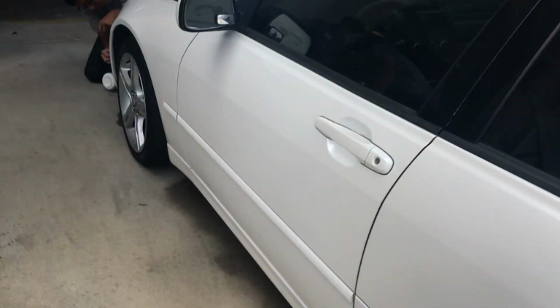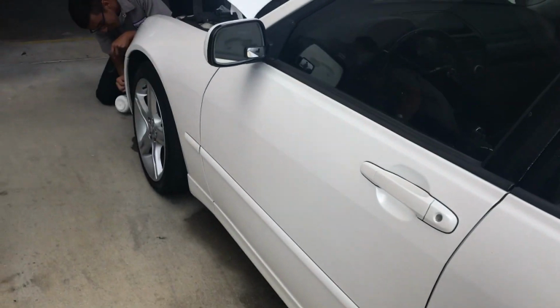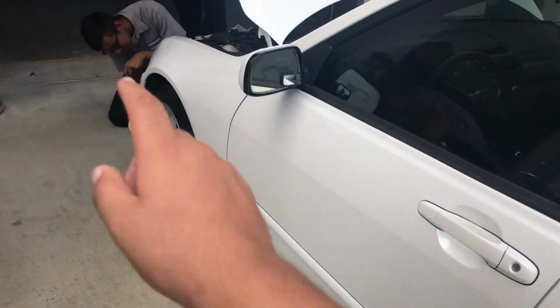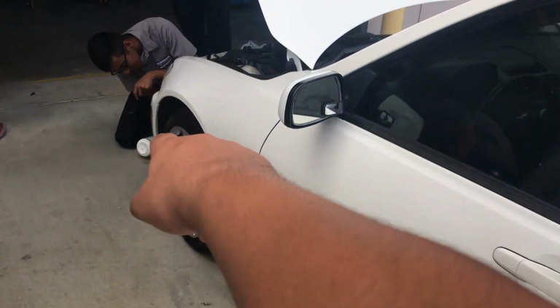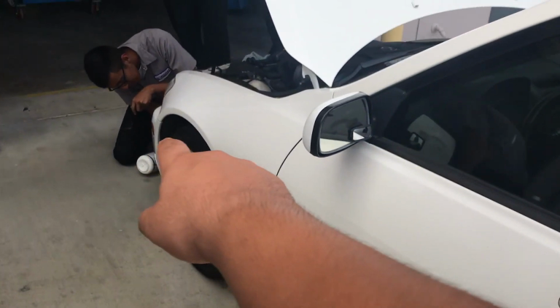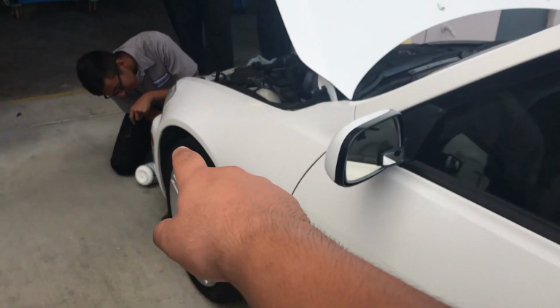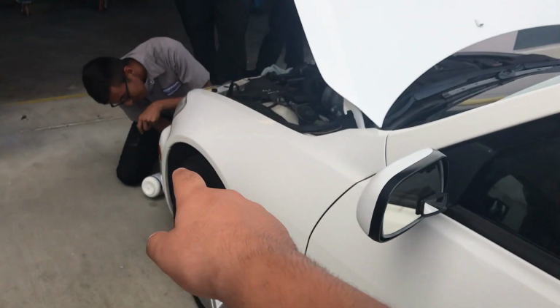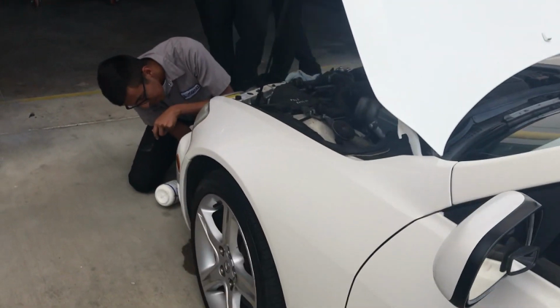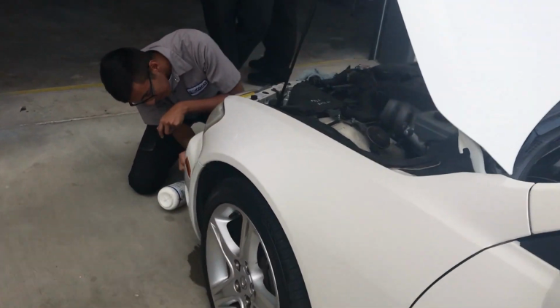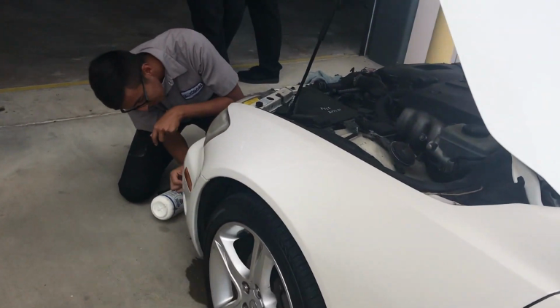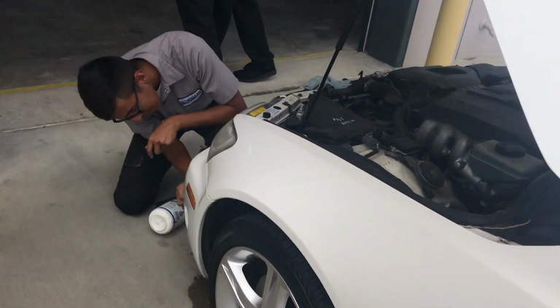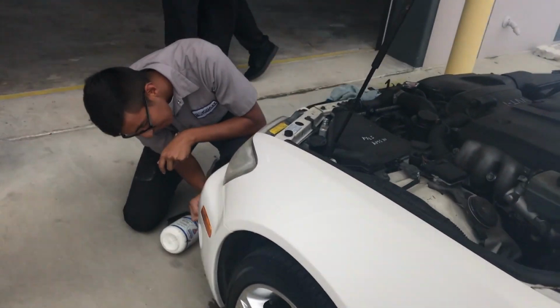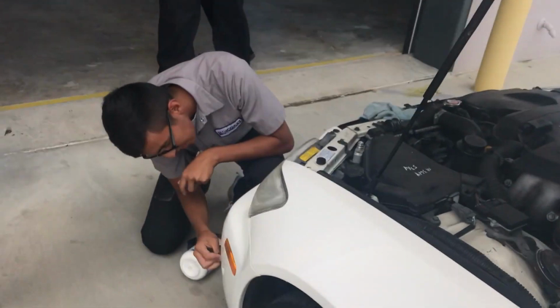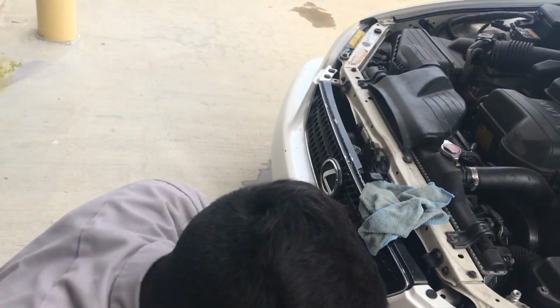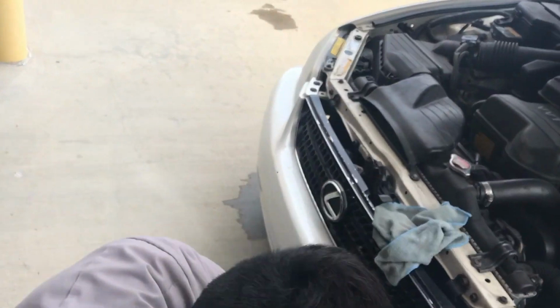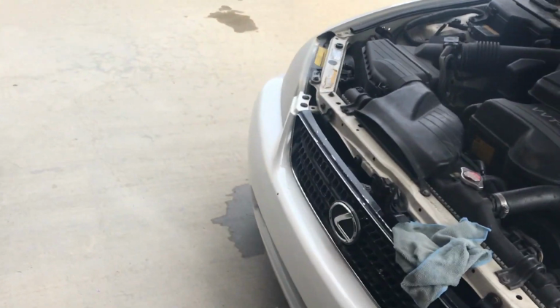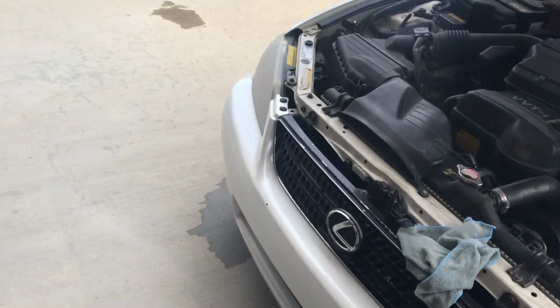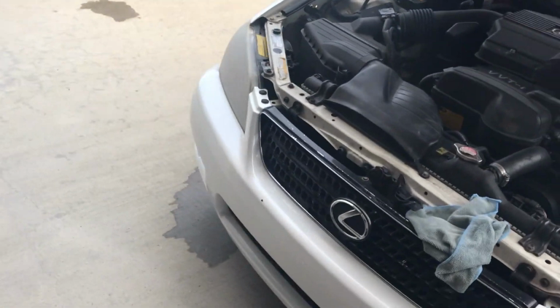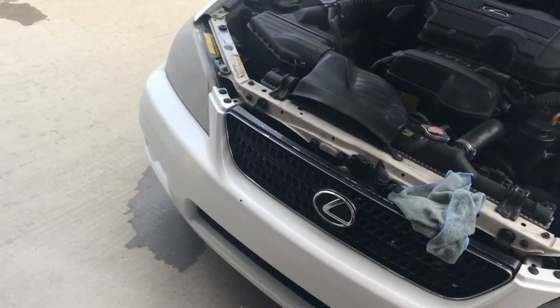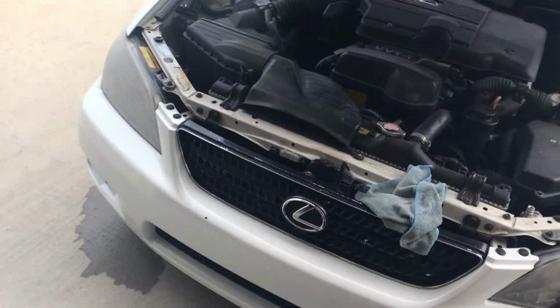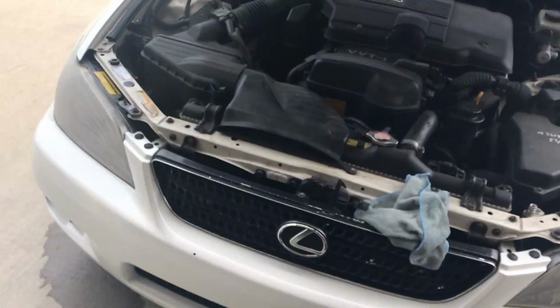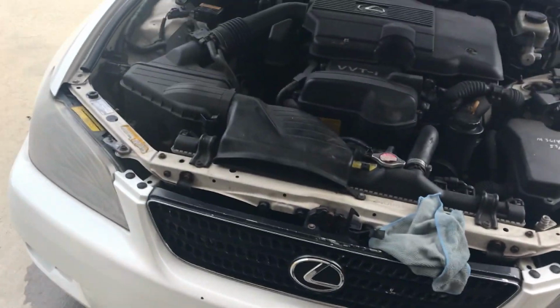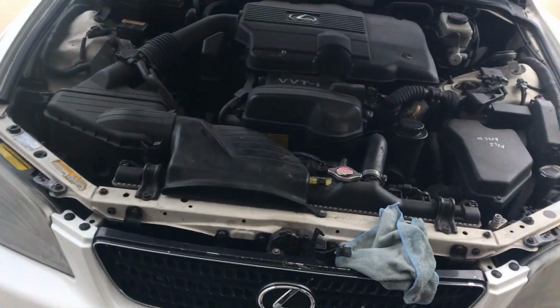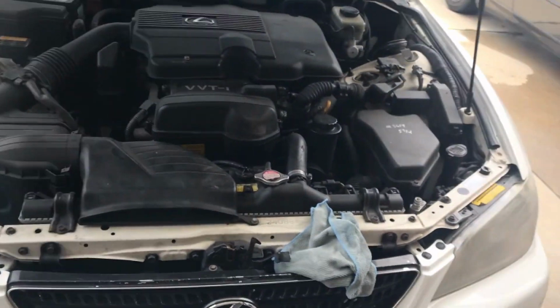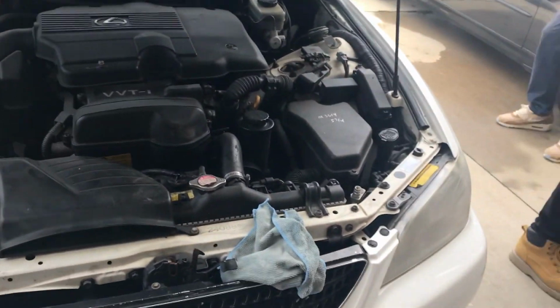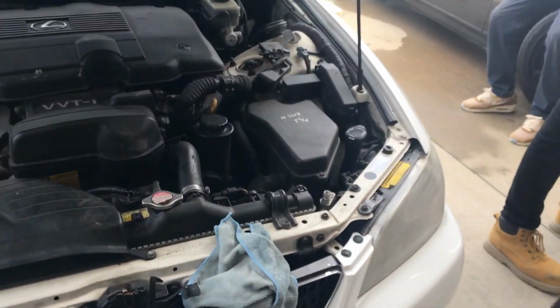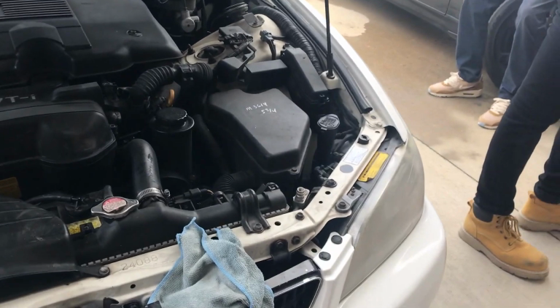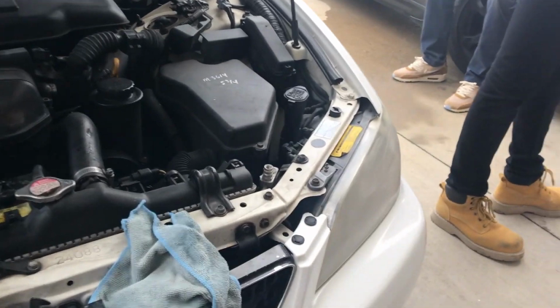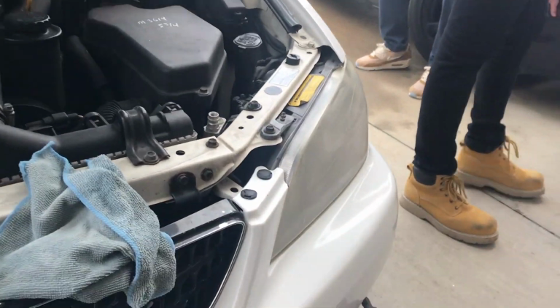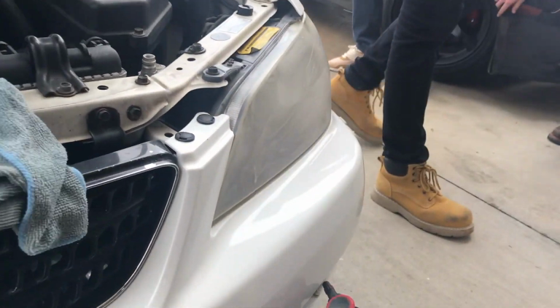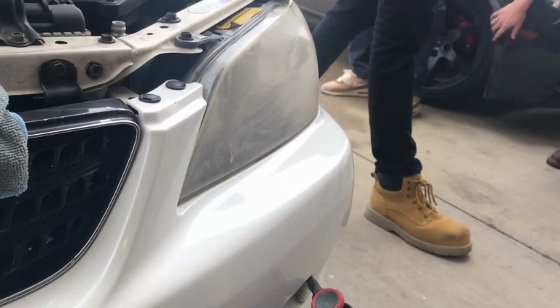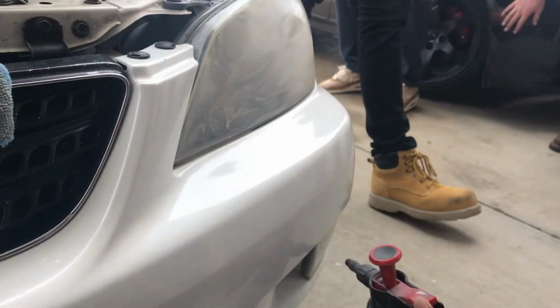Right now we're just restoring the headlights. All you really need is a light grit with some water, then buff it out.